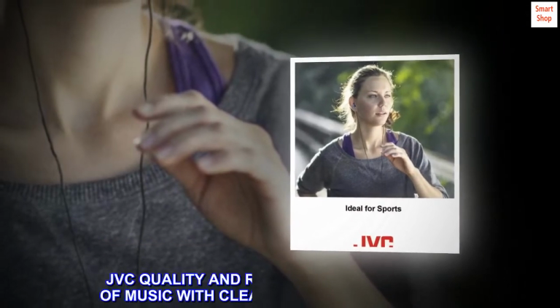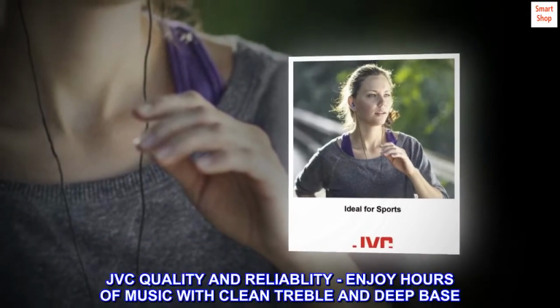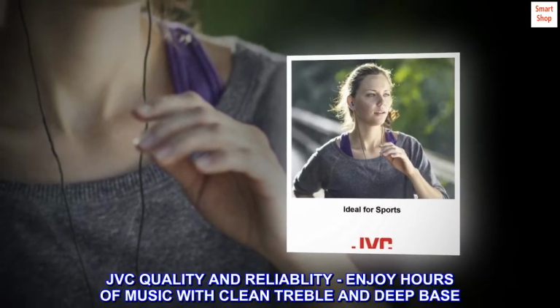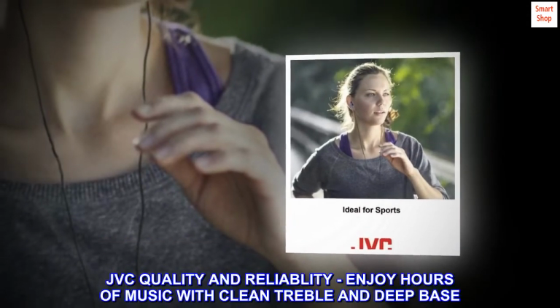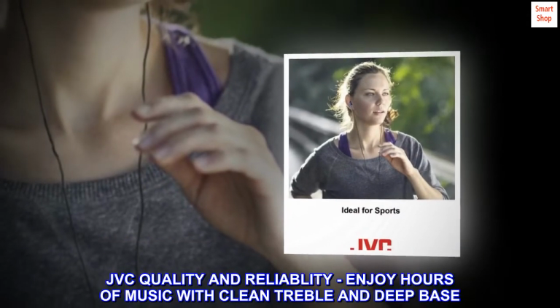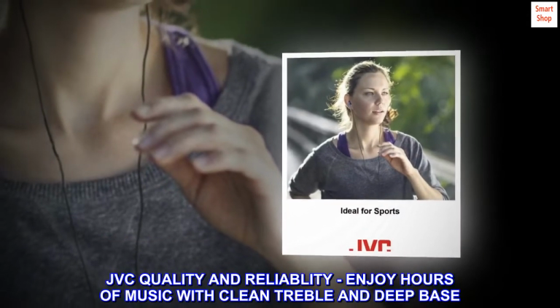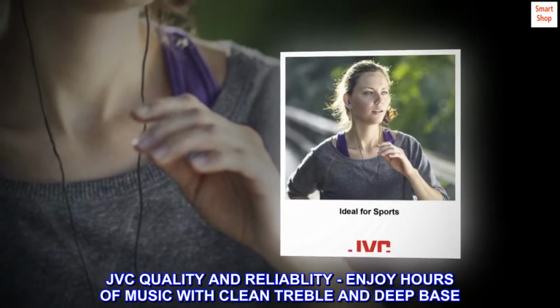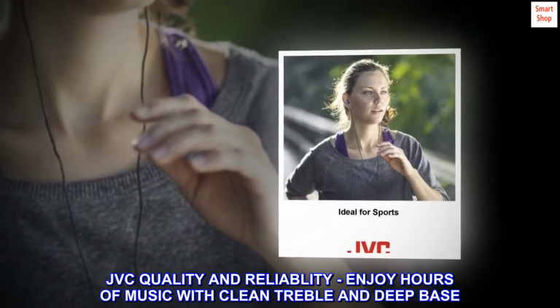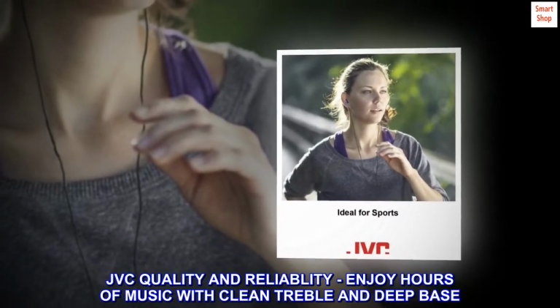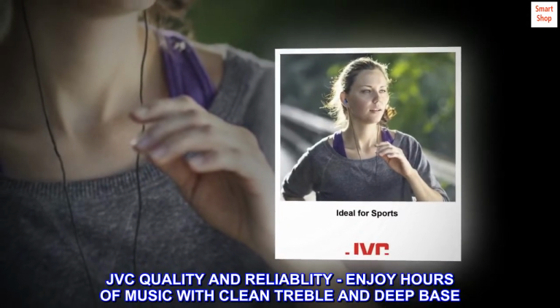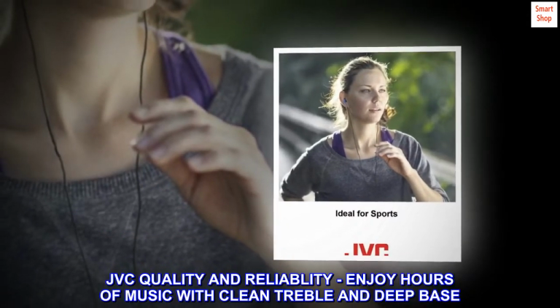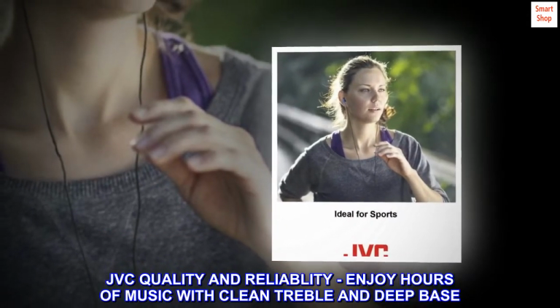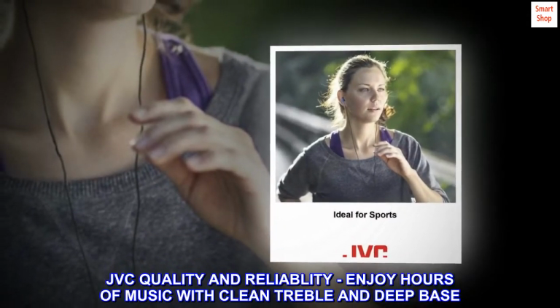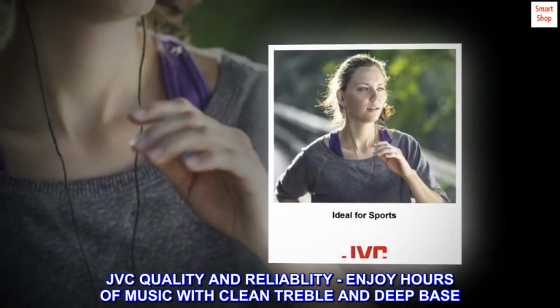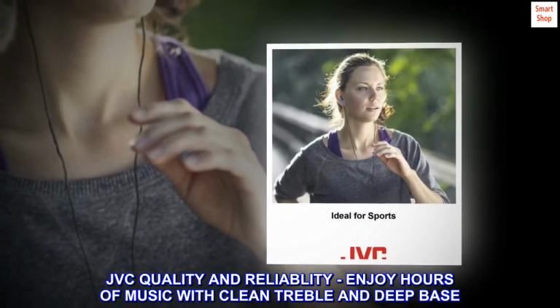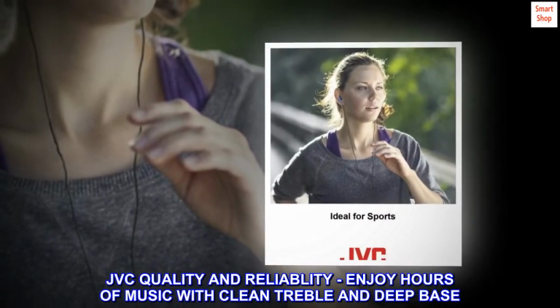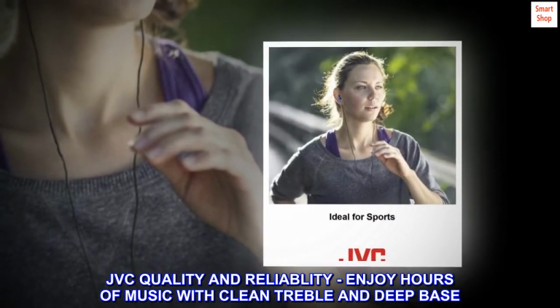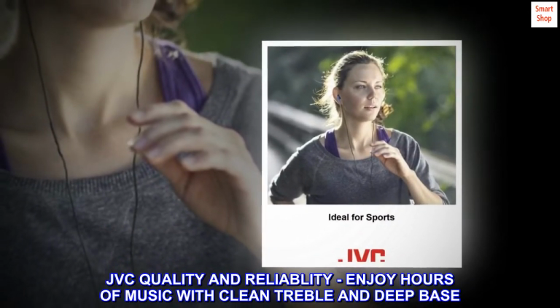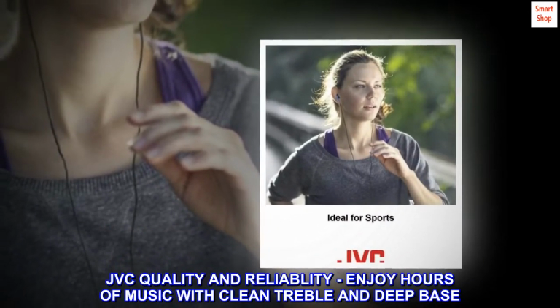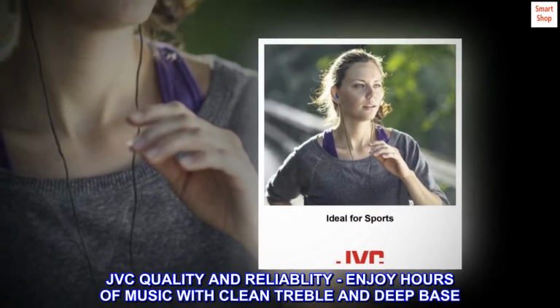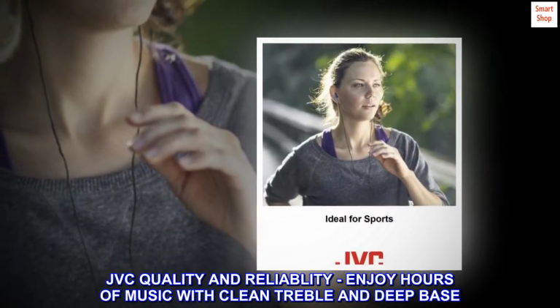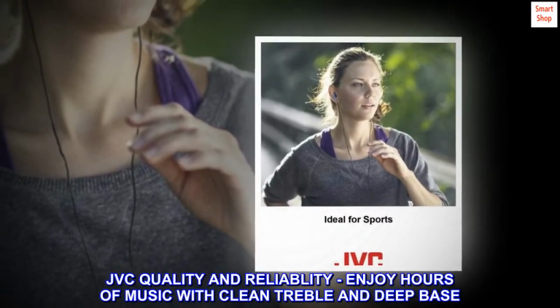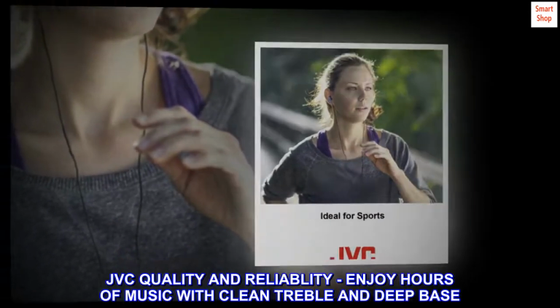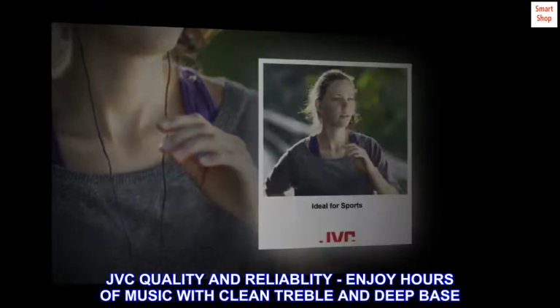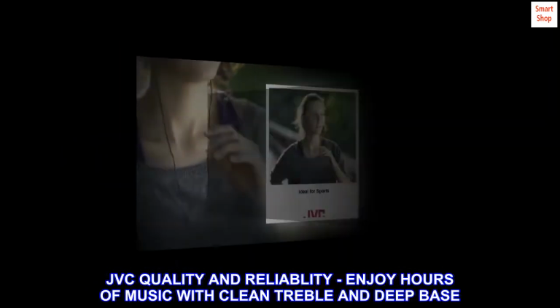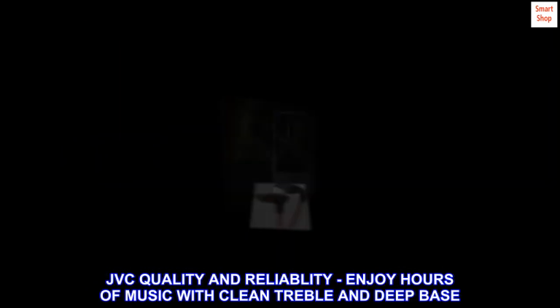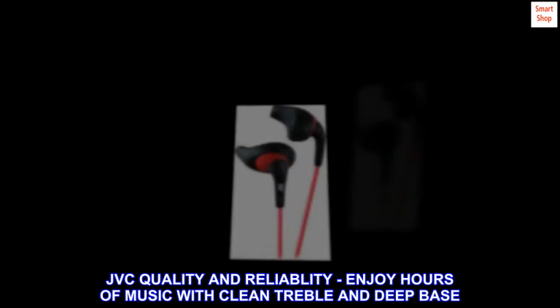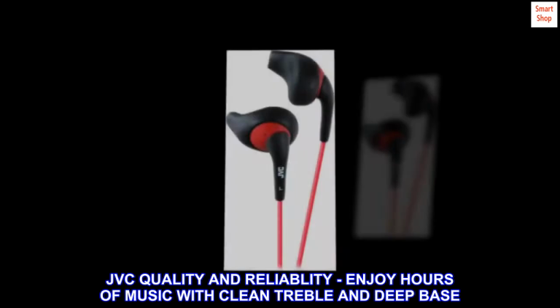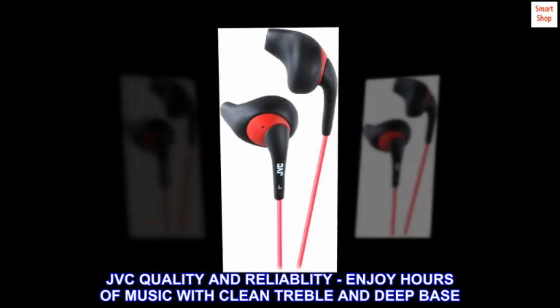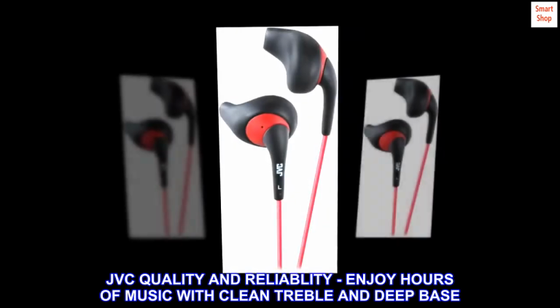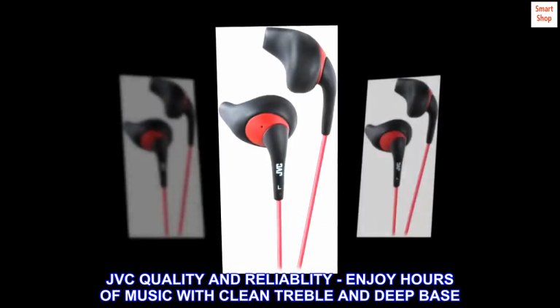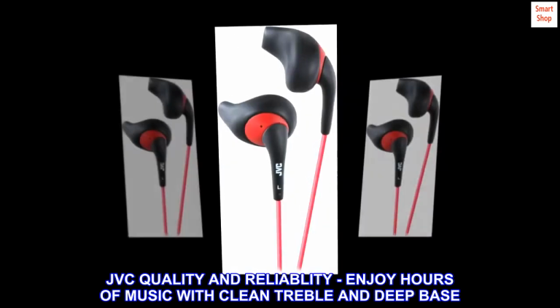JVC quality and reliability. Enjoy hours of music with clean treble and deep bass.